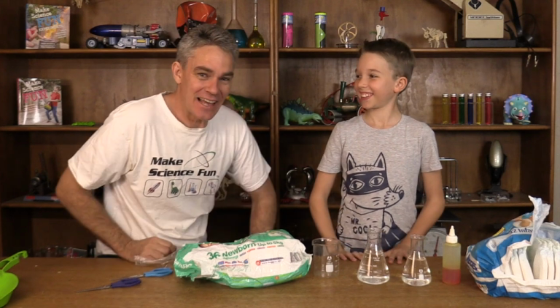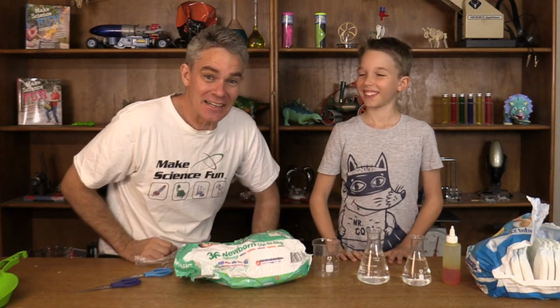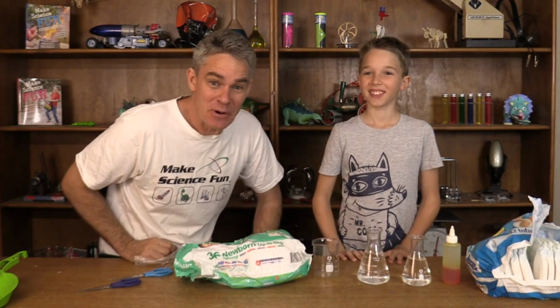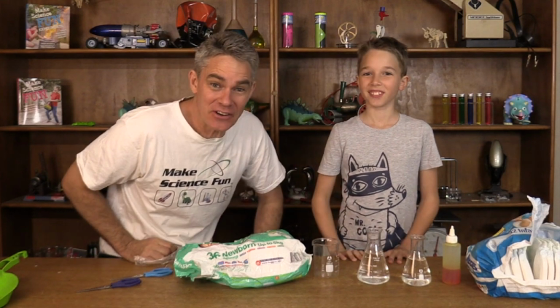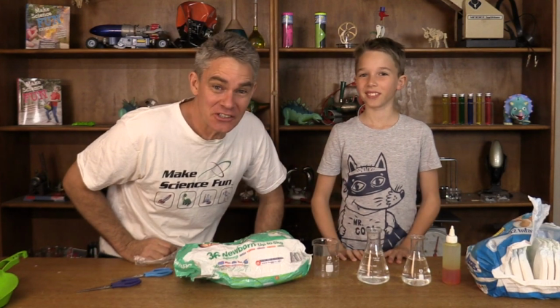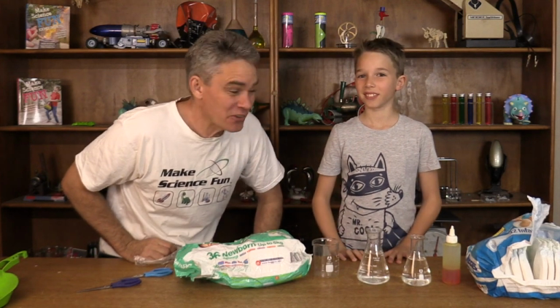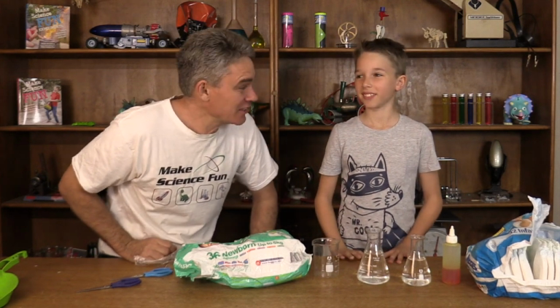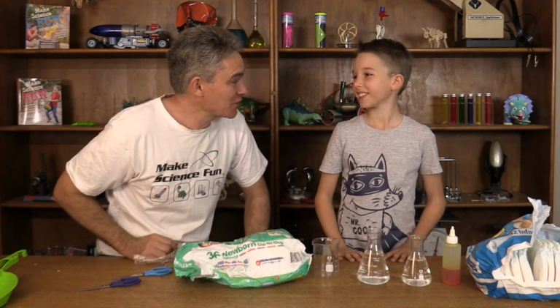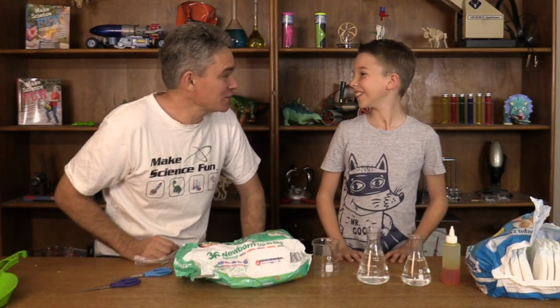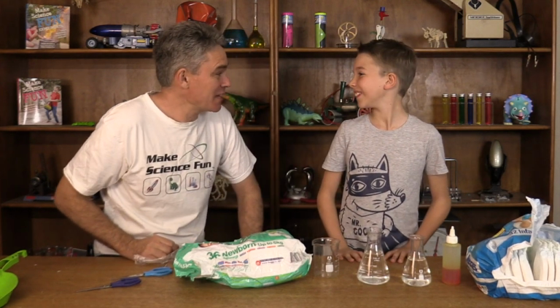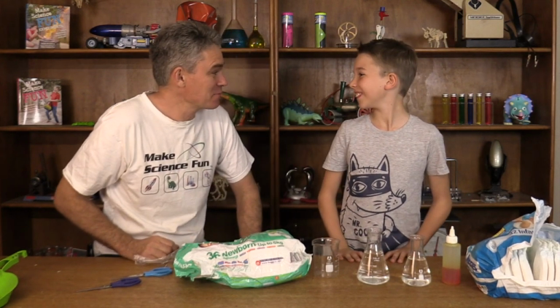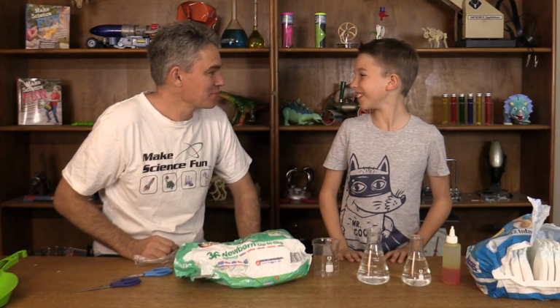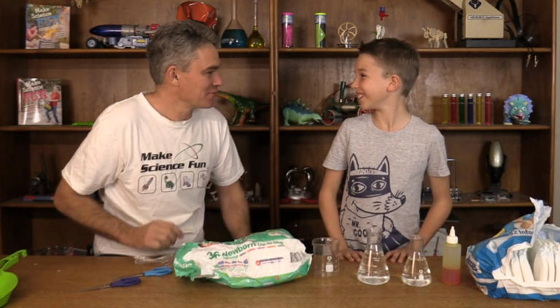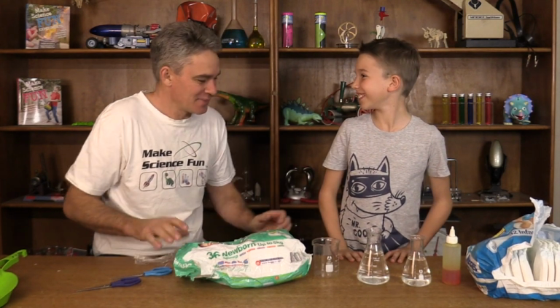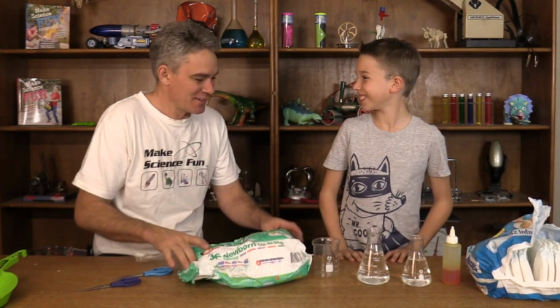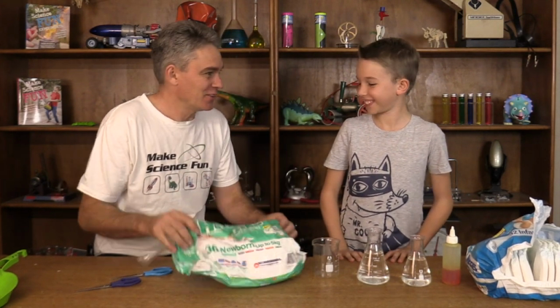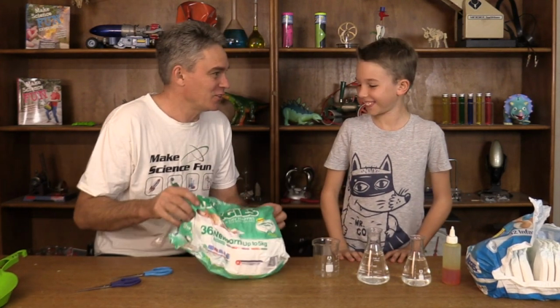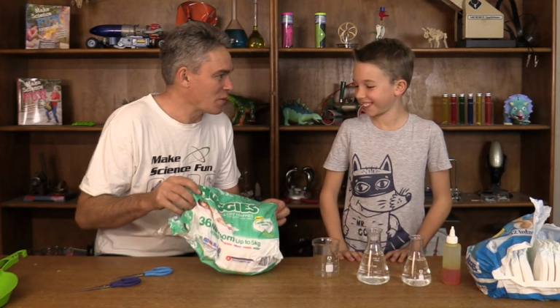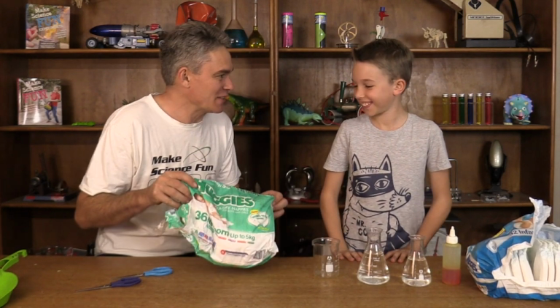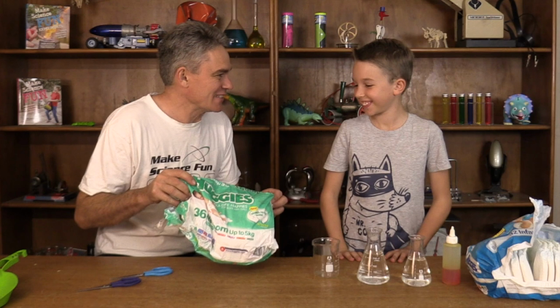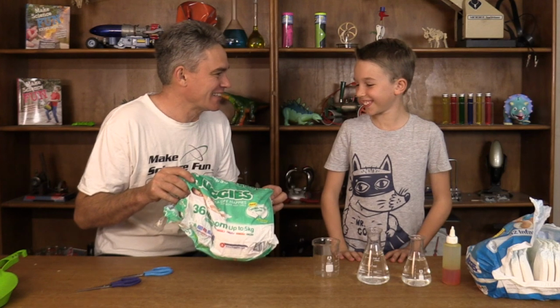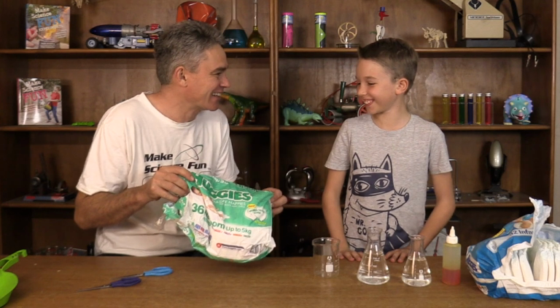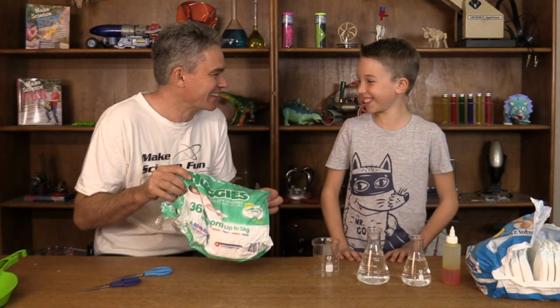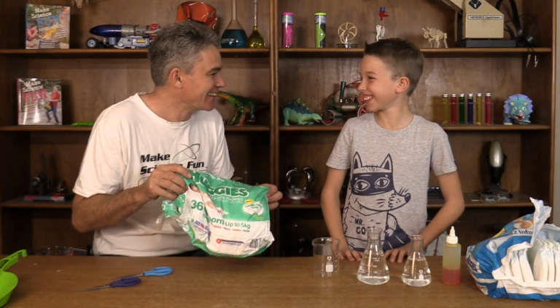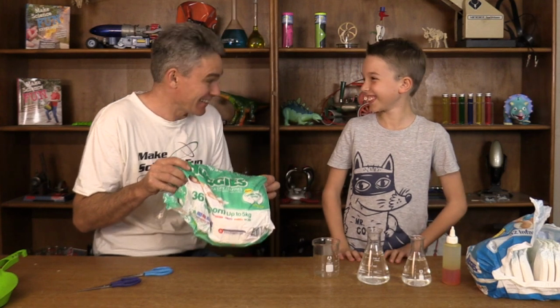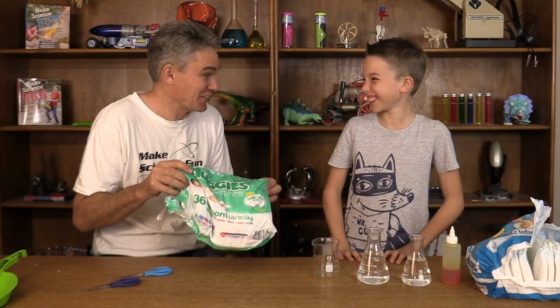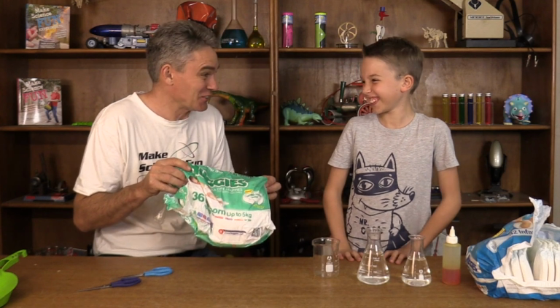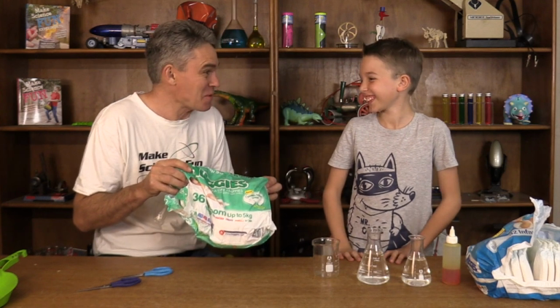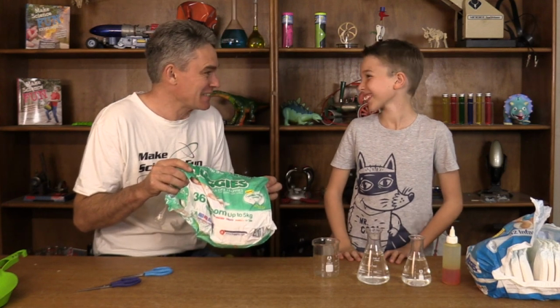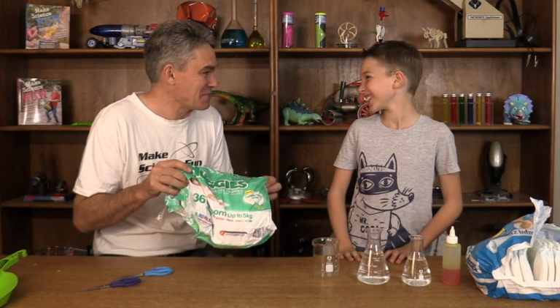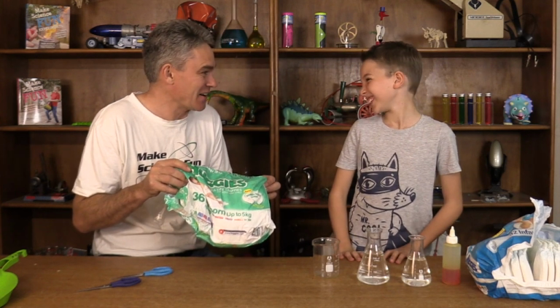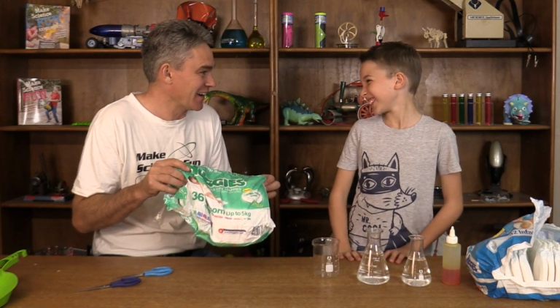And in America, do you know what these are called Sam? Diapers! These are called diapers in America.